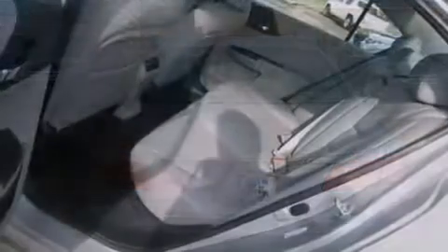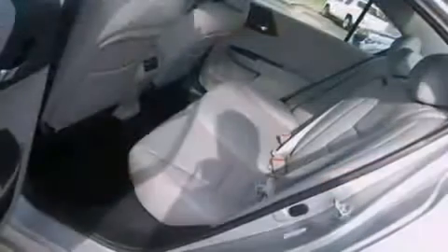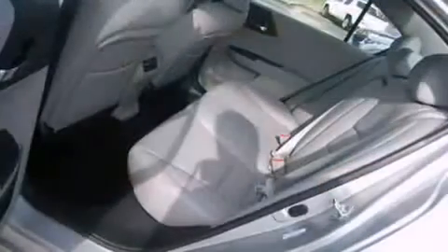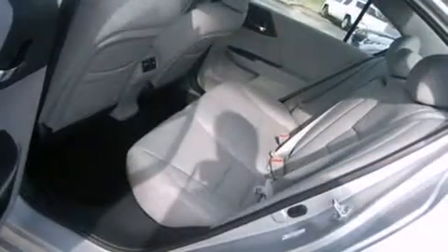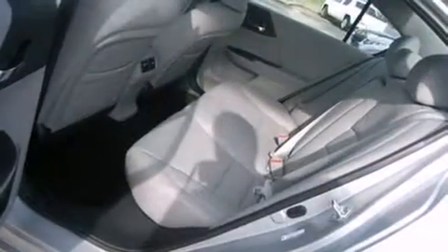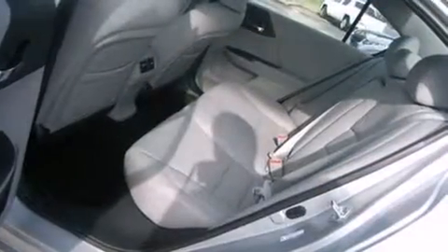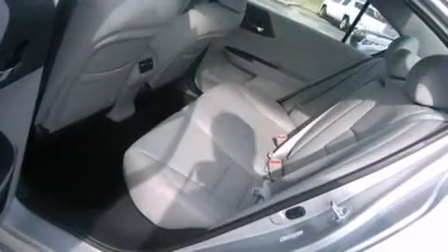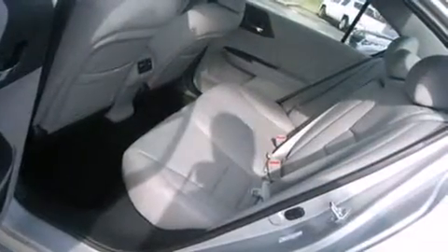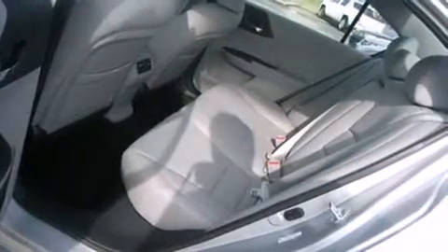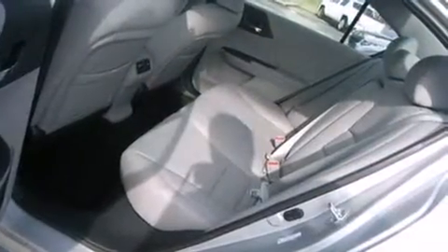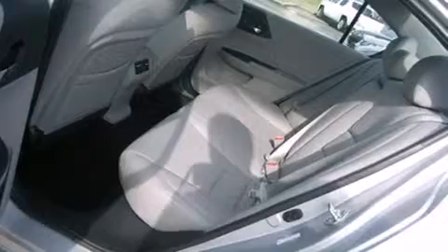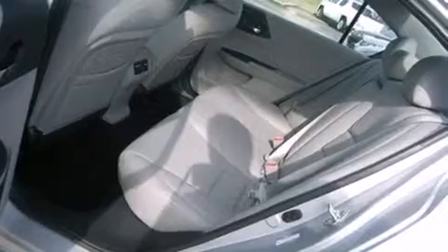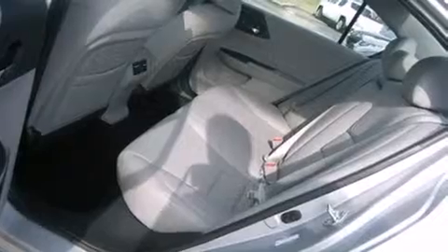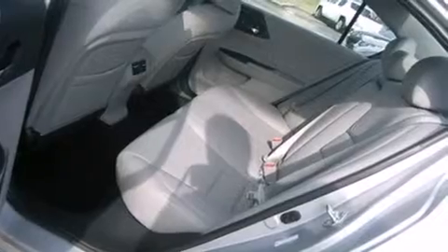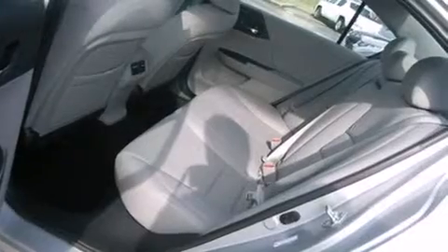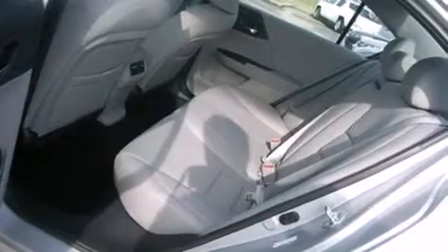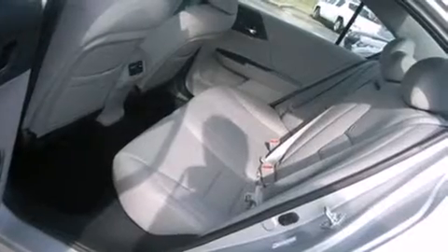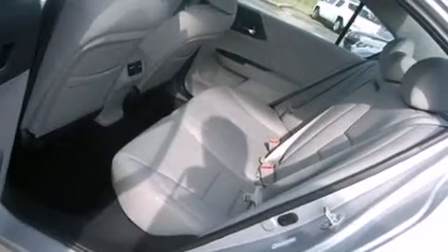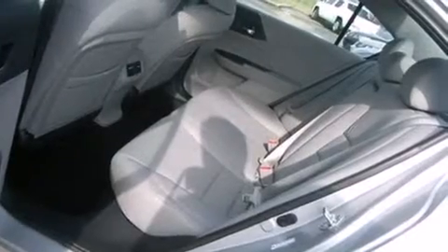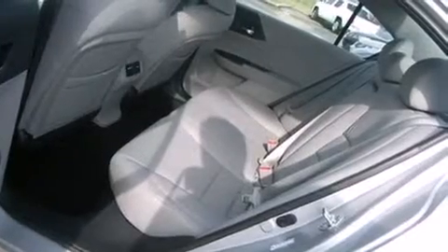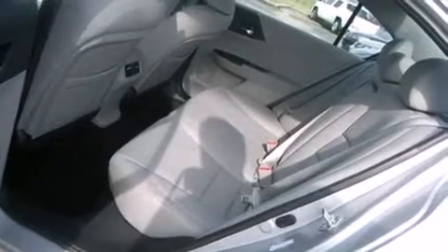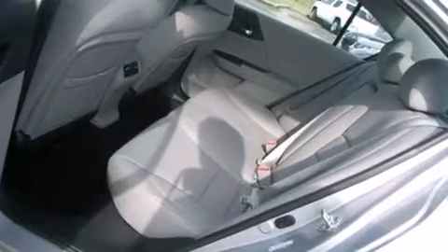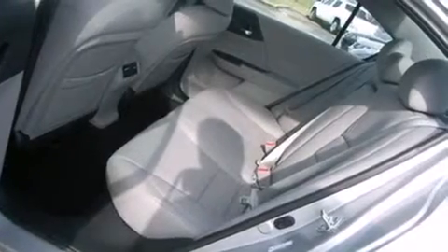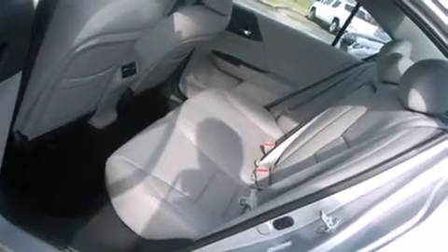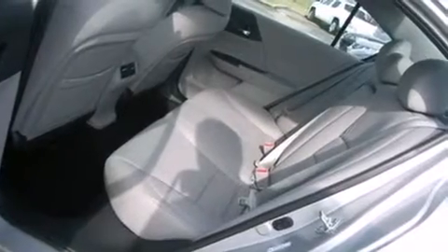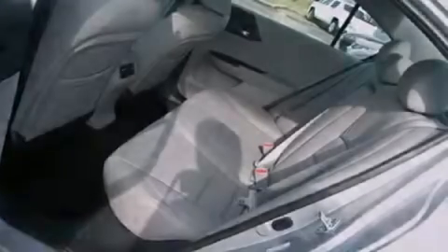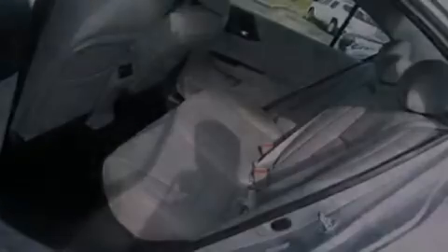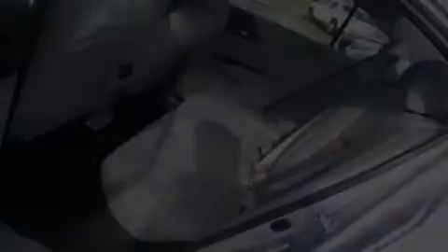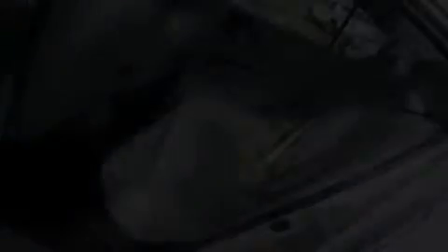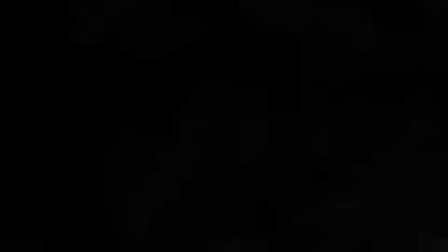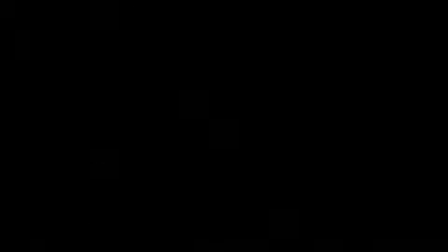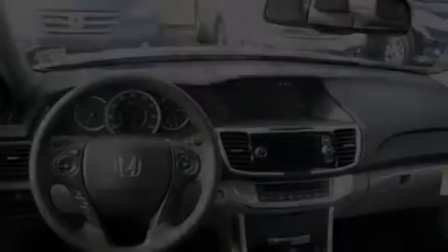Air conditioning with automatic climate control, full power accessories, and a traction control system.